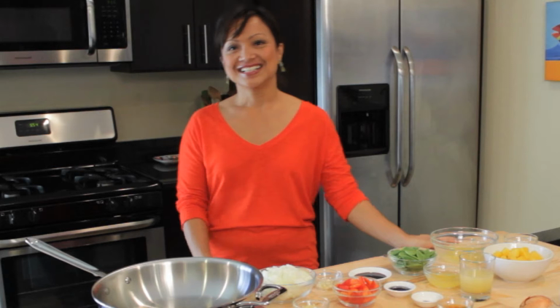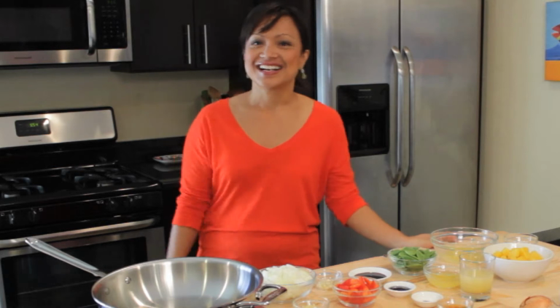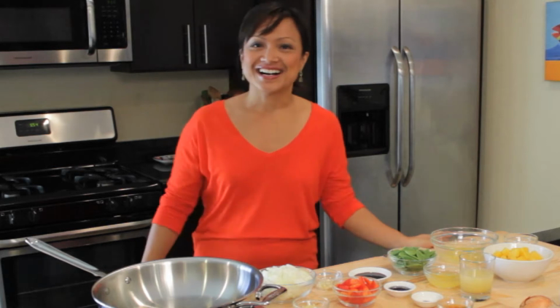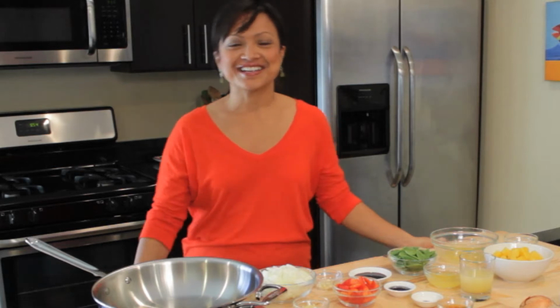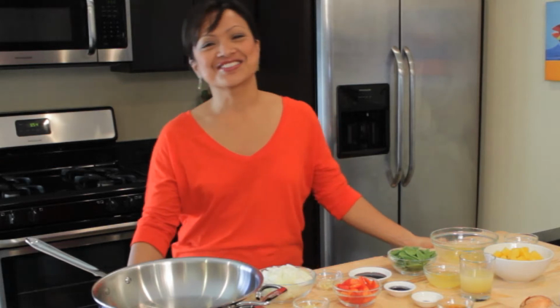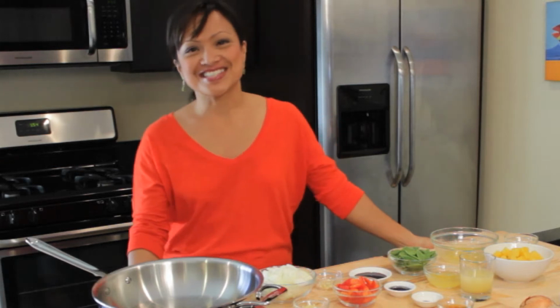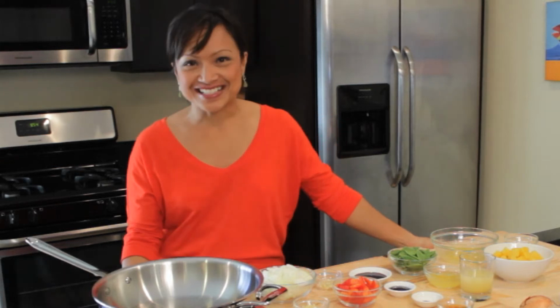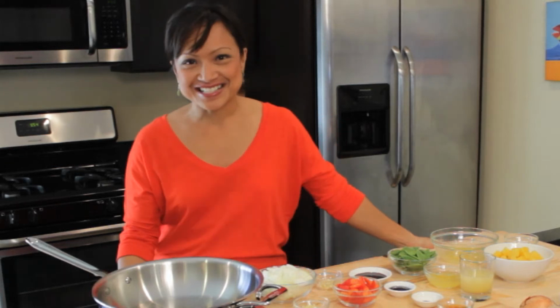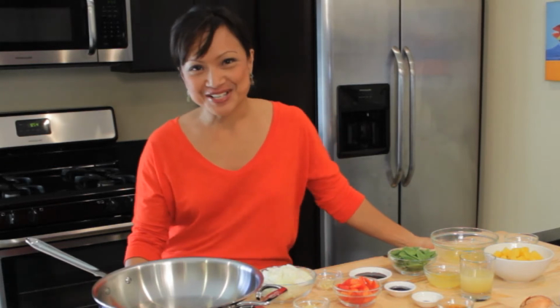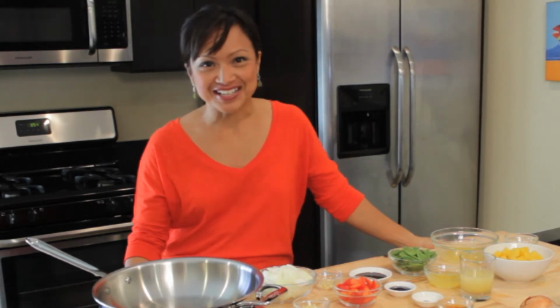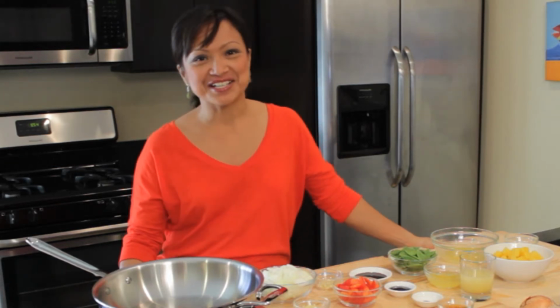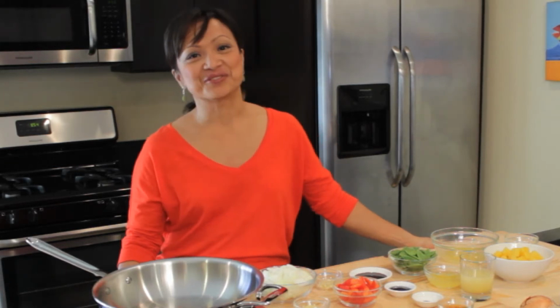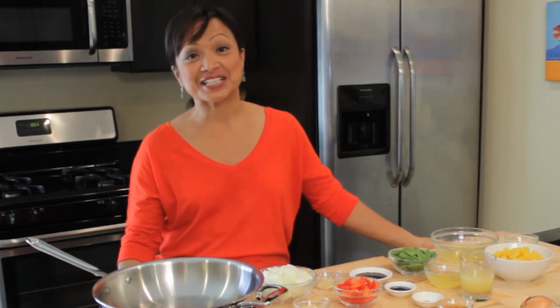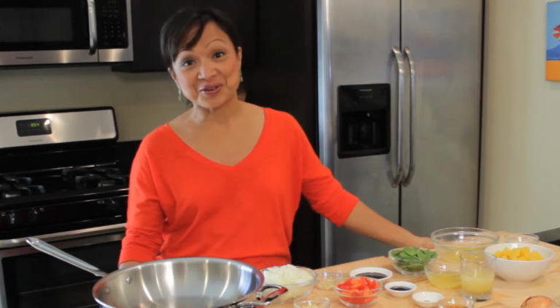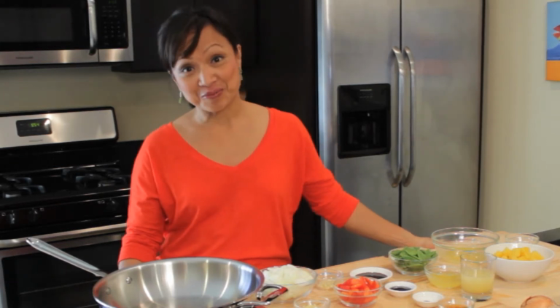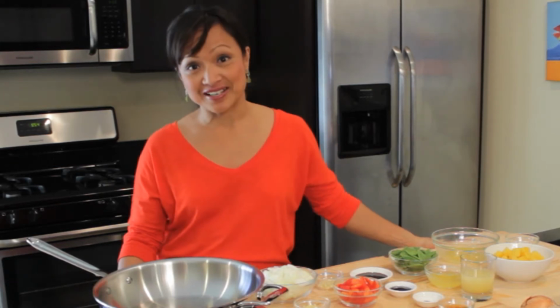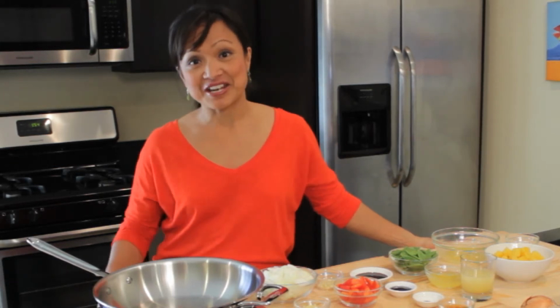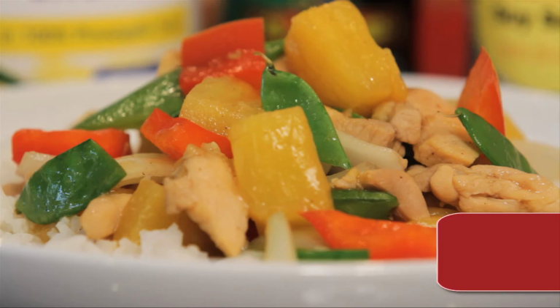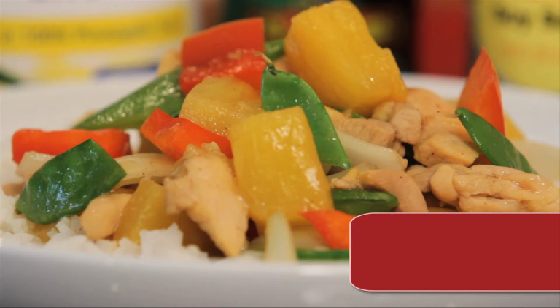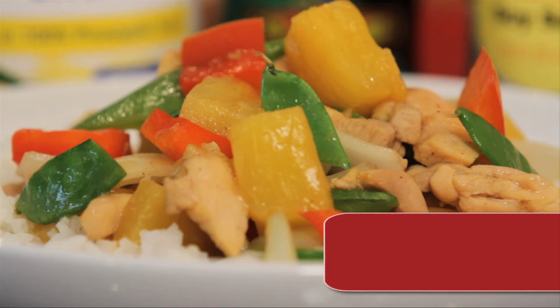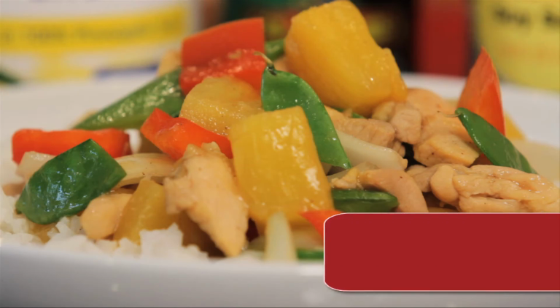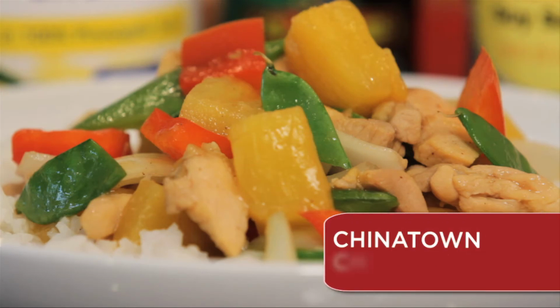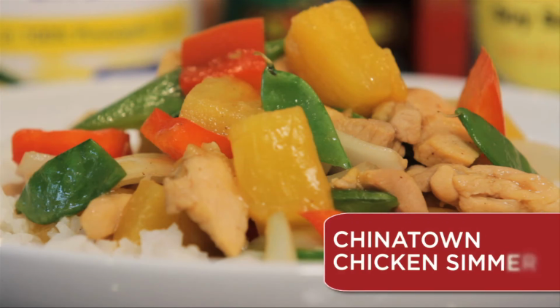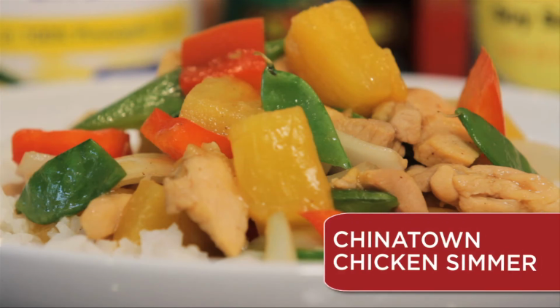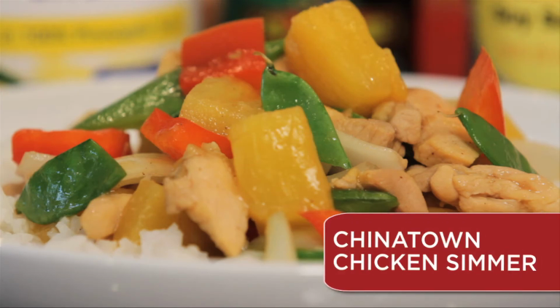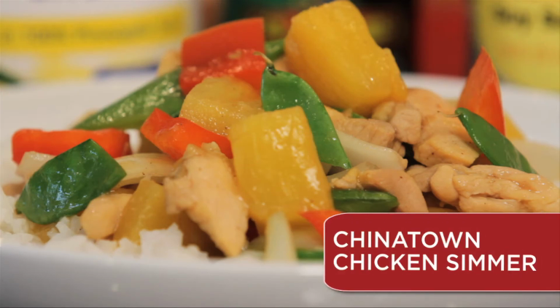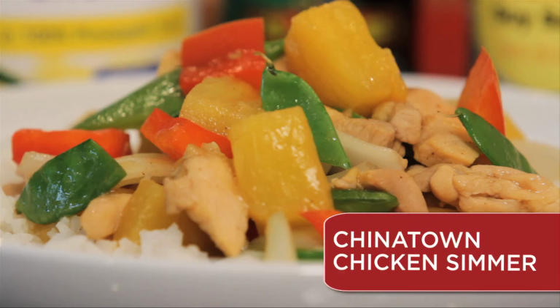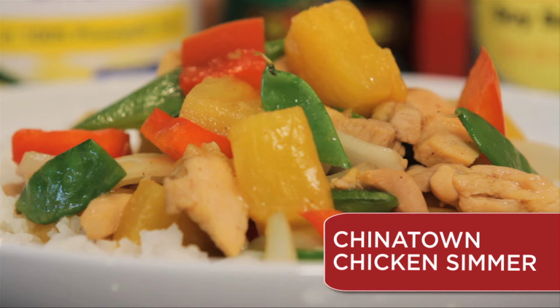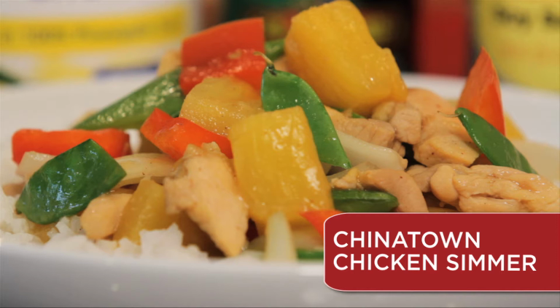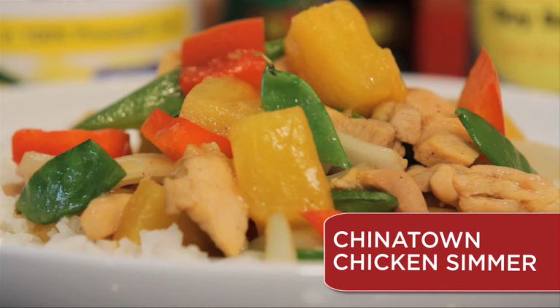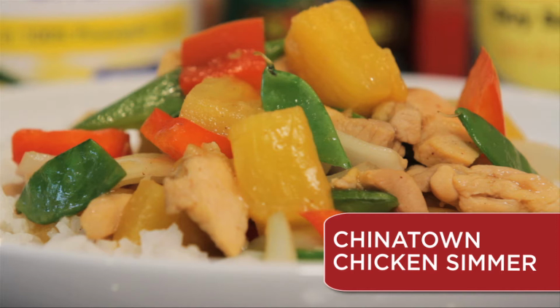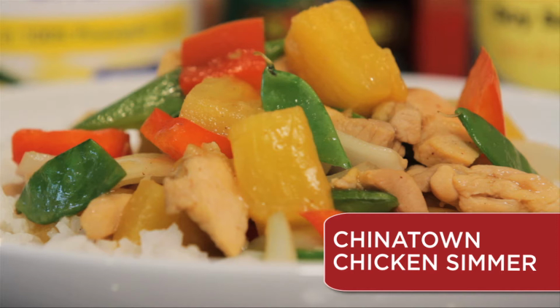Hi, it's Christina Di McCauley of Clean Your Plate, here to share a family dinner called Chinatown Chicken Simmer.